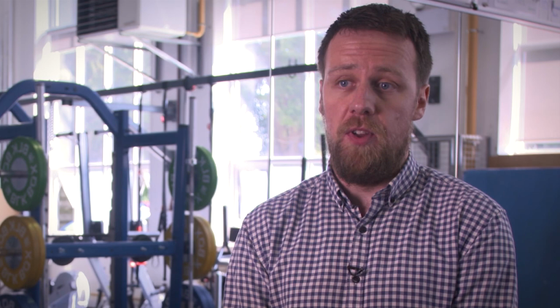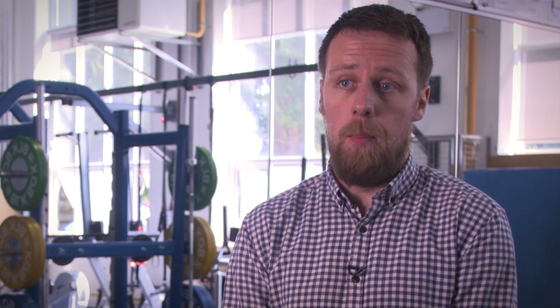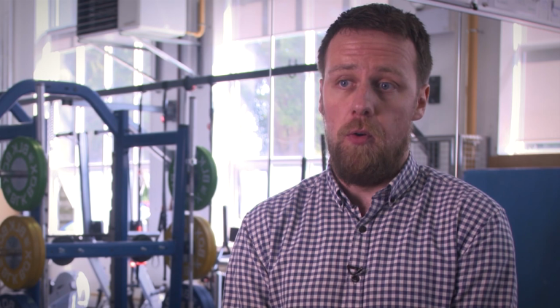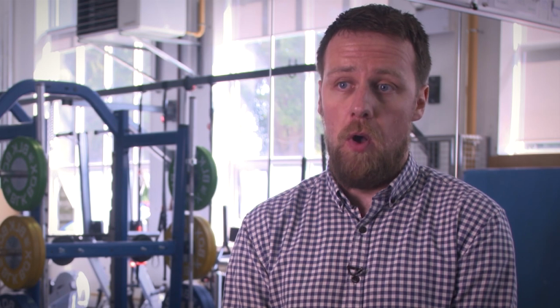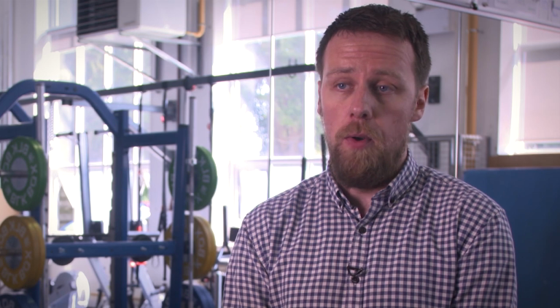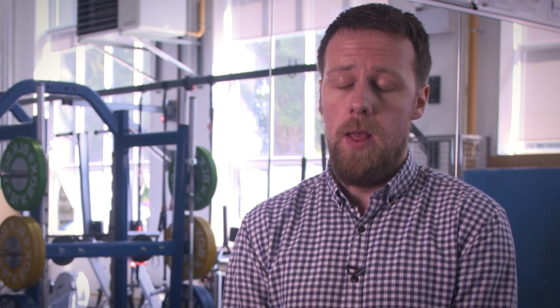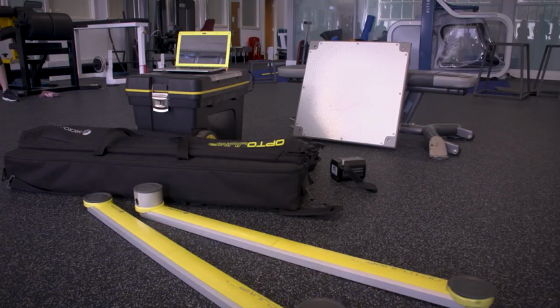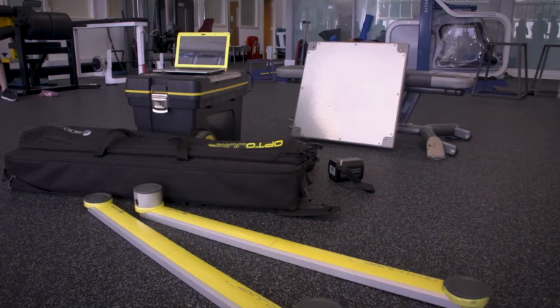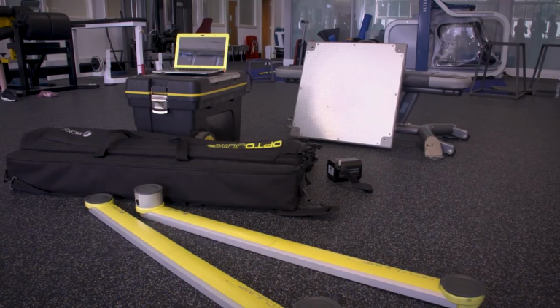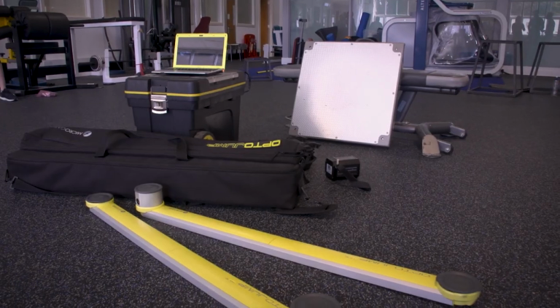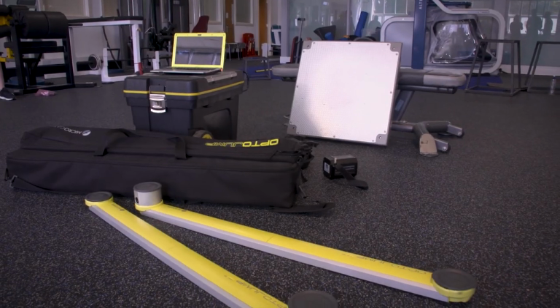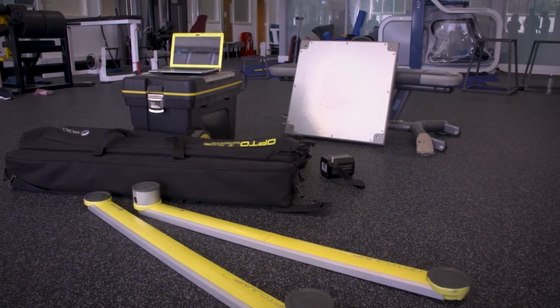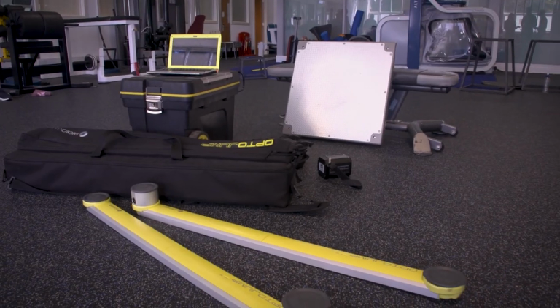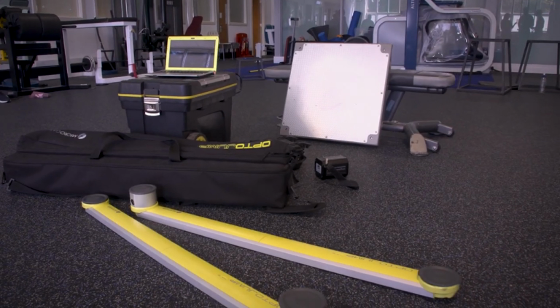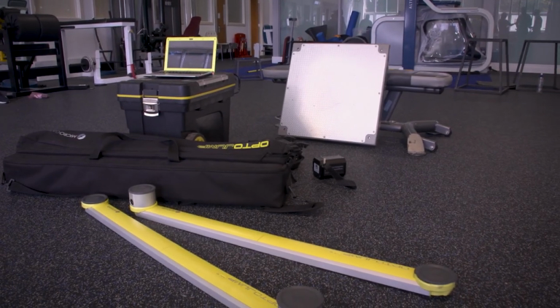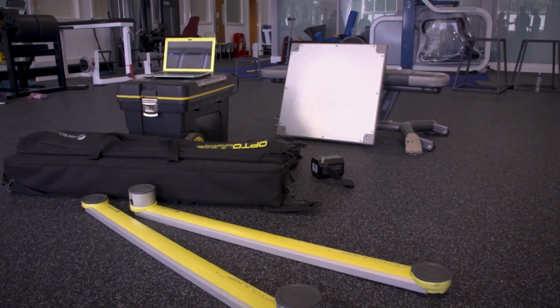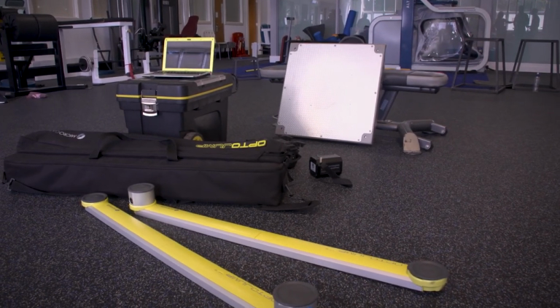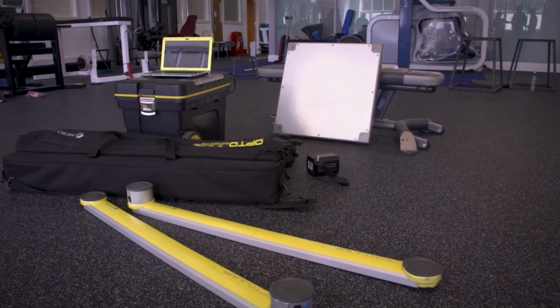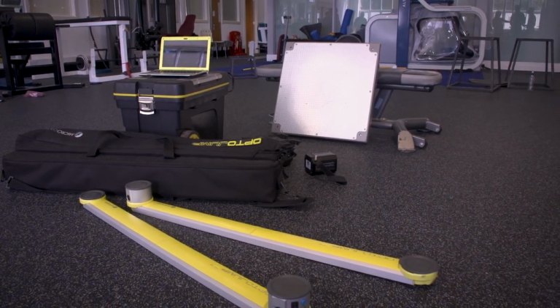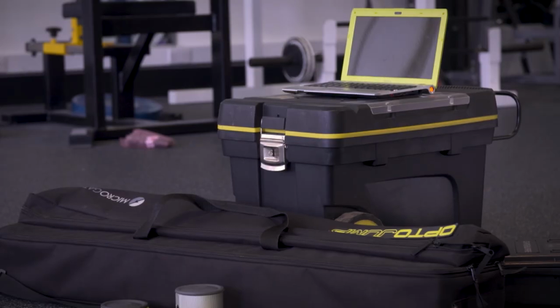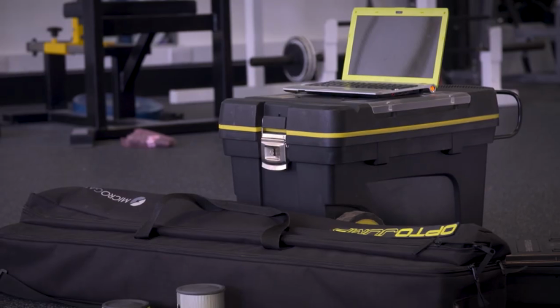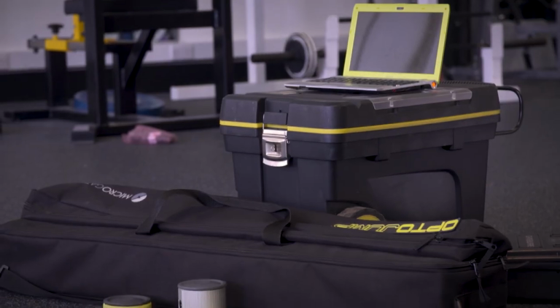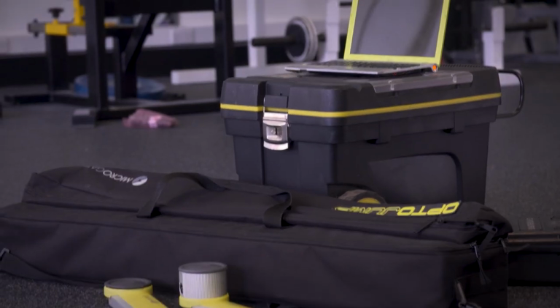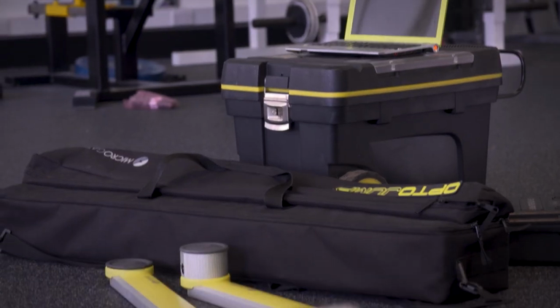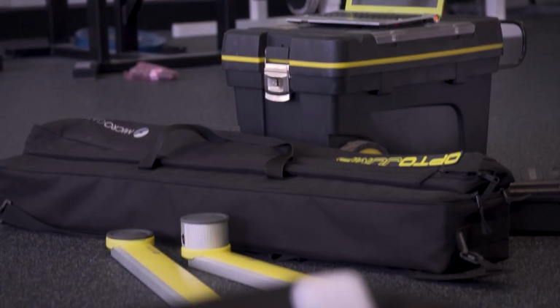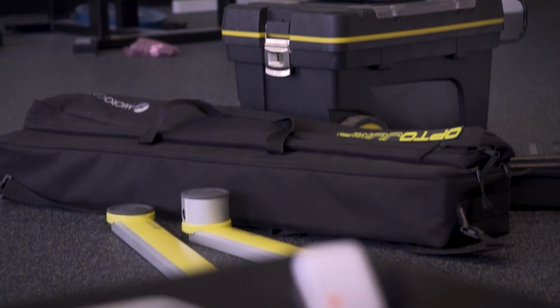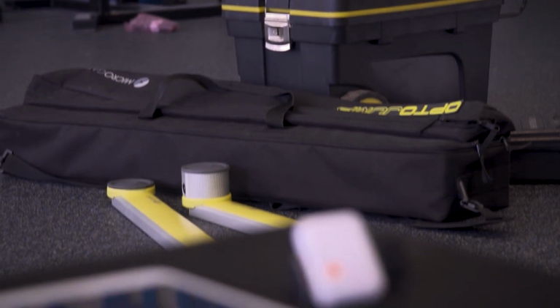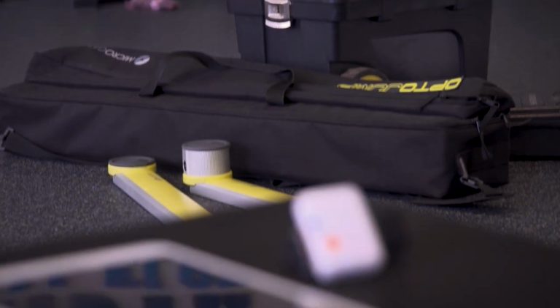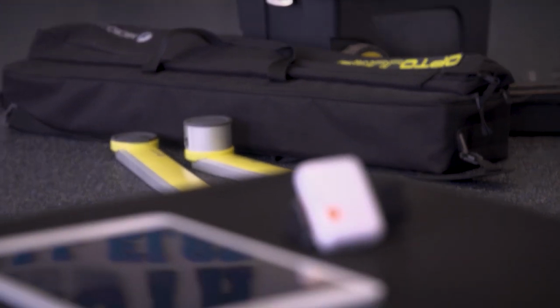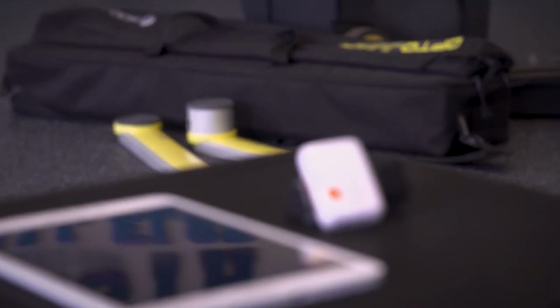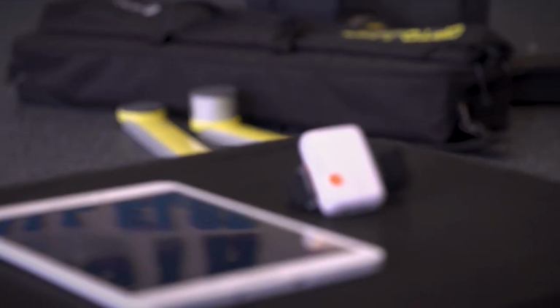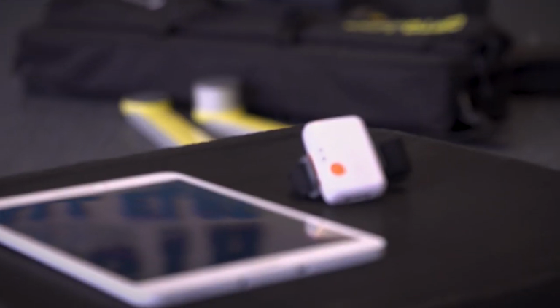Our sensor system involves just a single sensor and a host device such as a tablet or phone, and by so doing it means that we can replace much of the cumbersome equipment that is currently used to measure athletic performance.